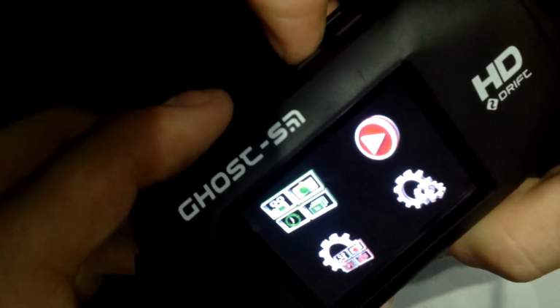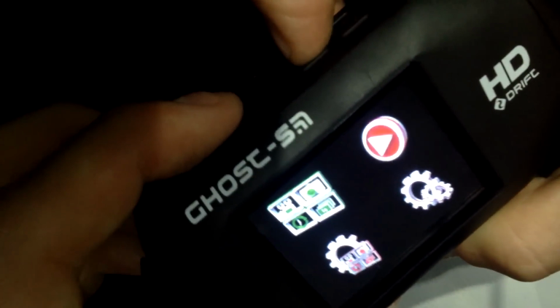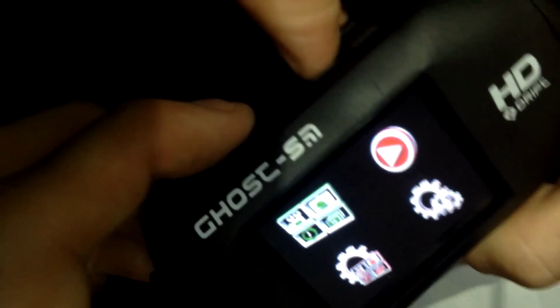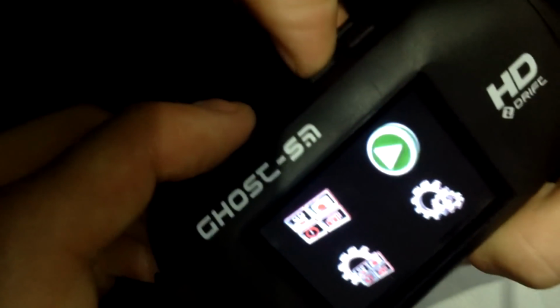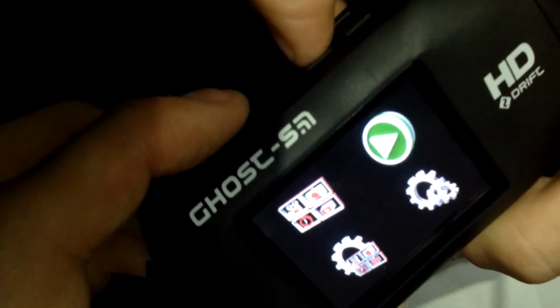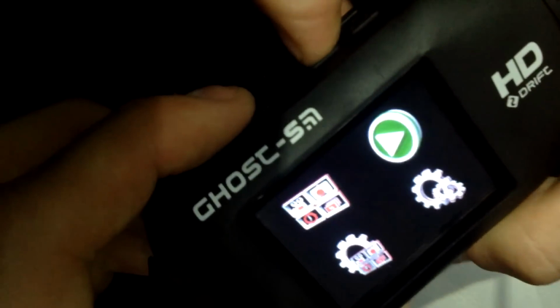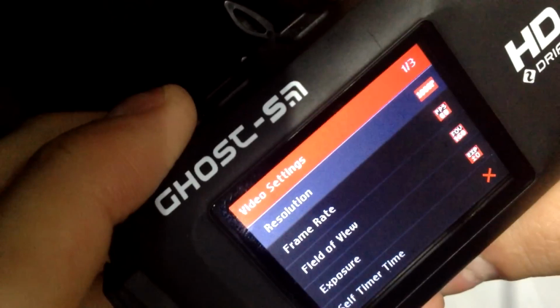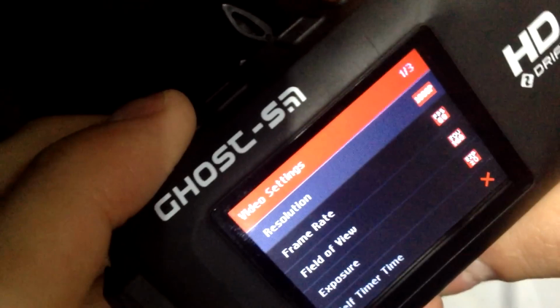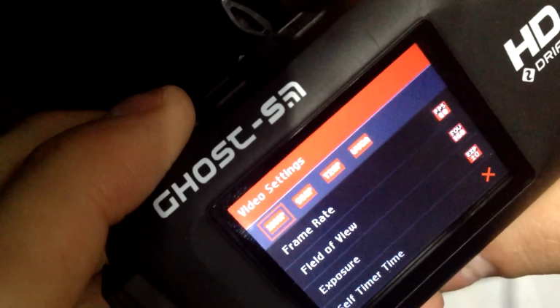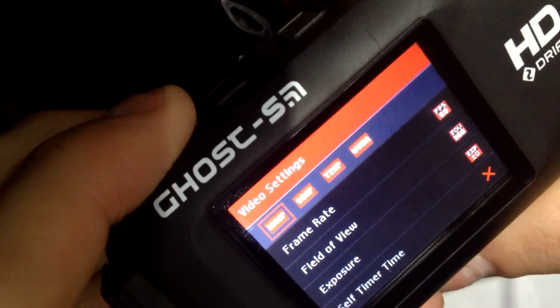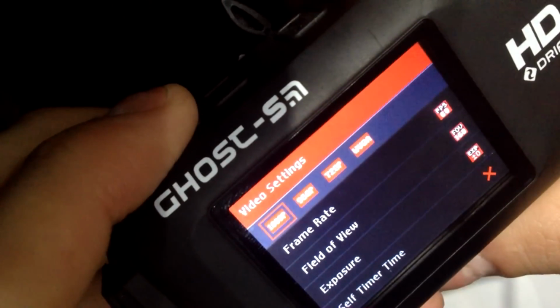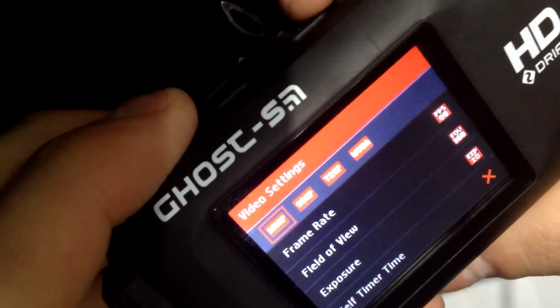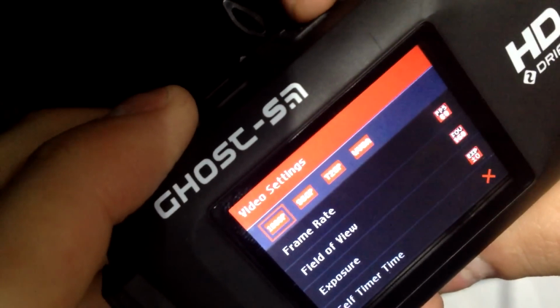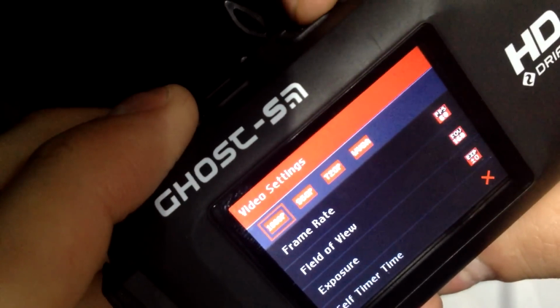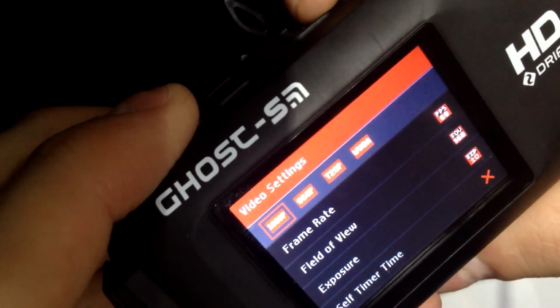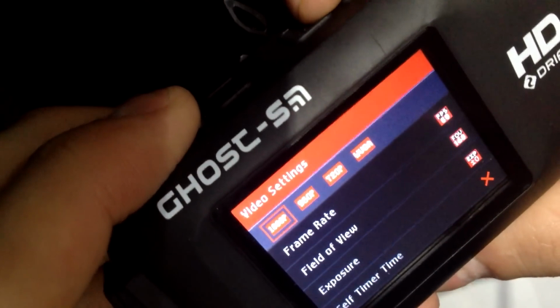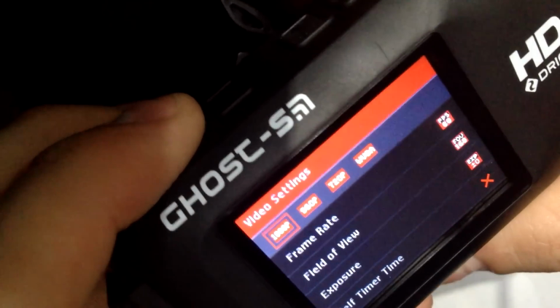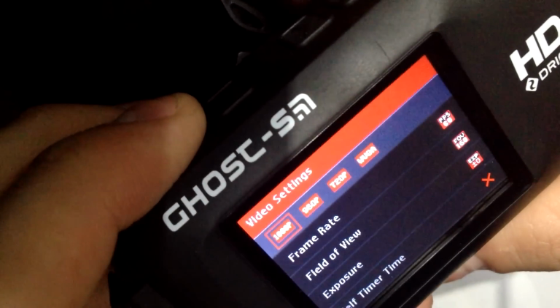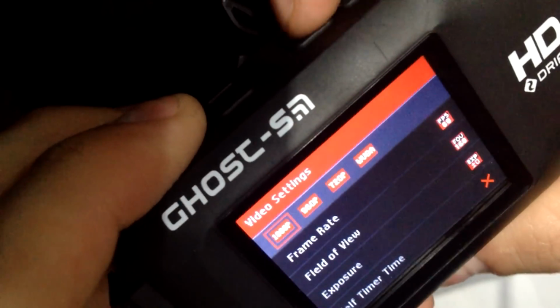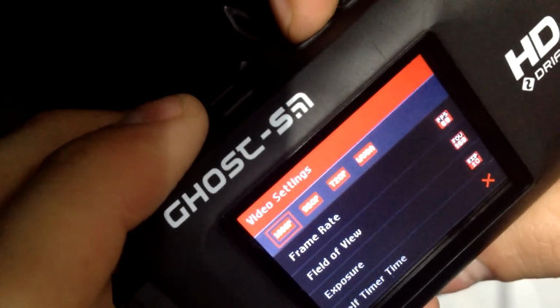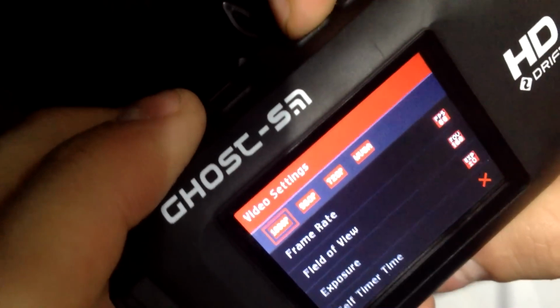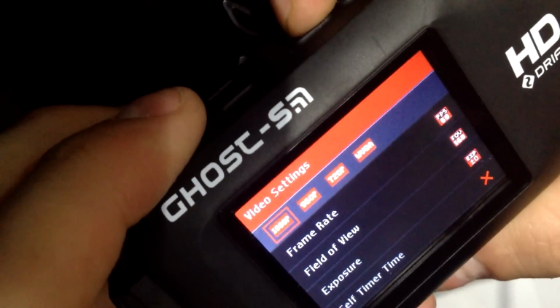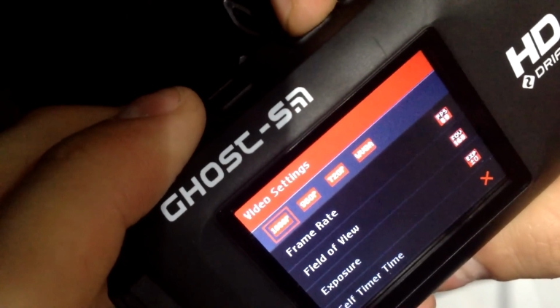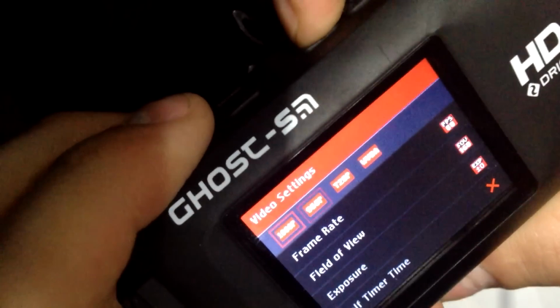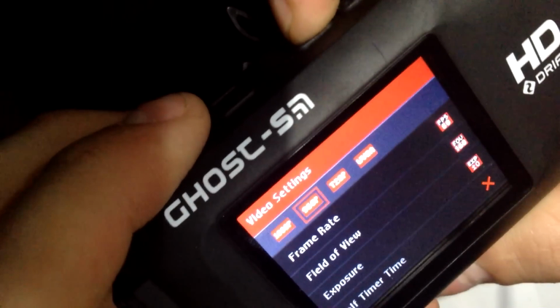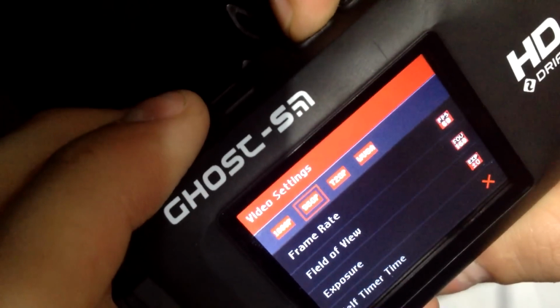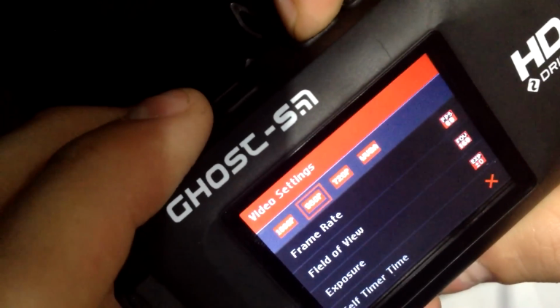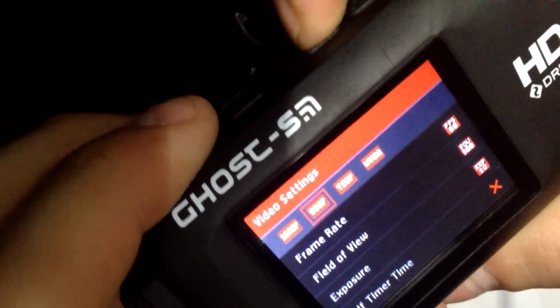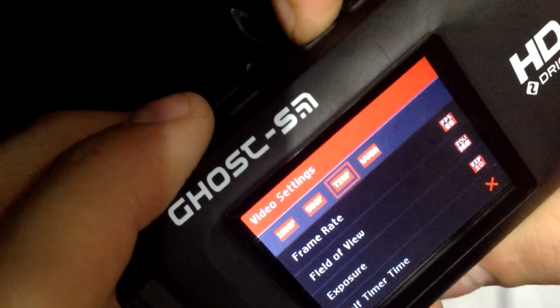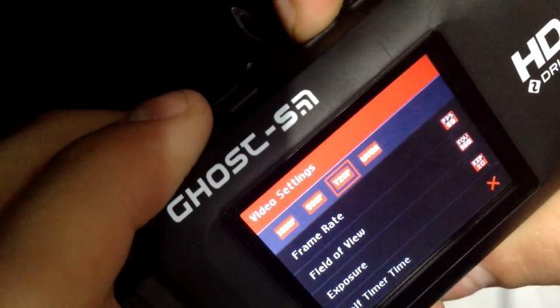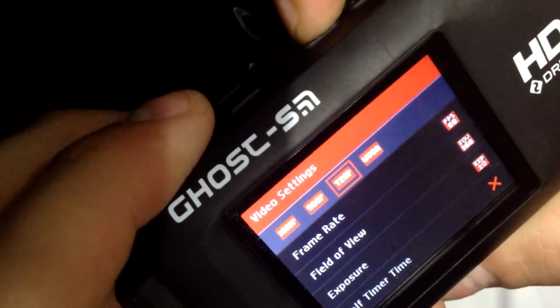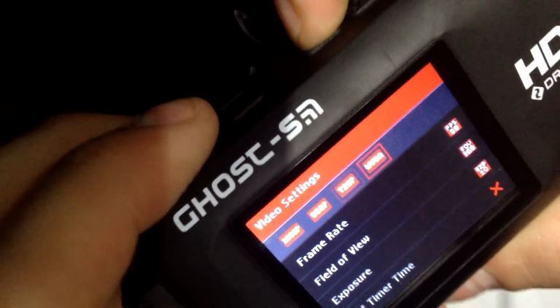It also has a speaker on the camera so you can actually listen to anything that you've recorded, which is pretty decent. You can shoot at 1080p, 960p, 720p, and VGA.